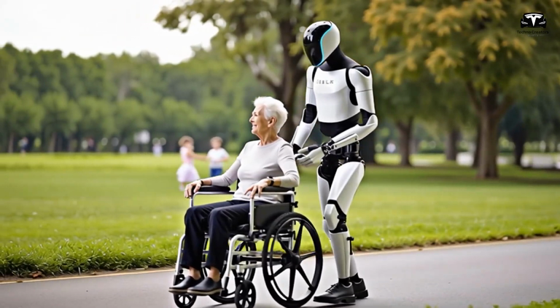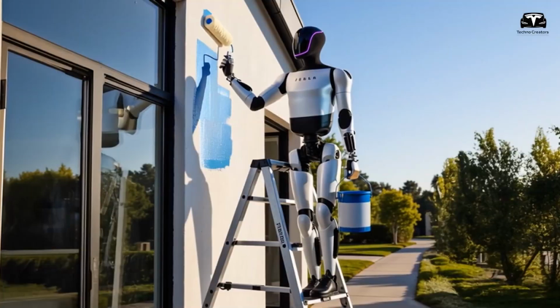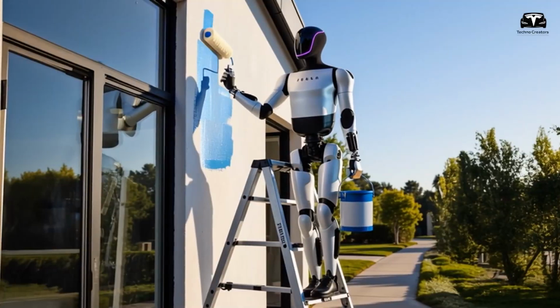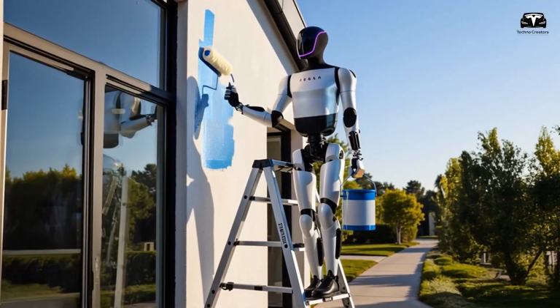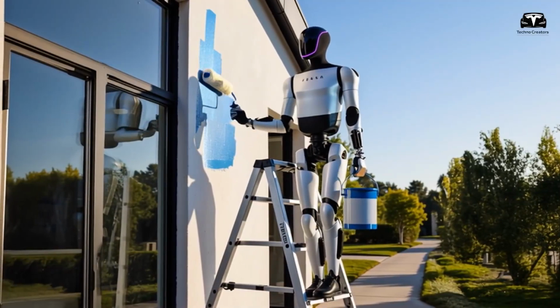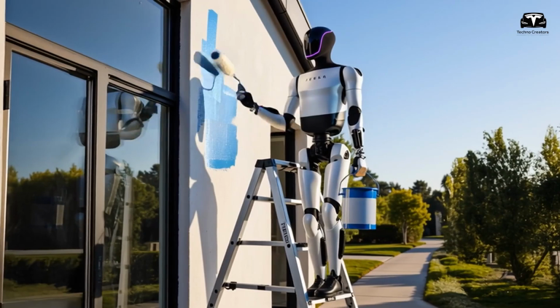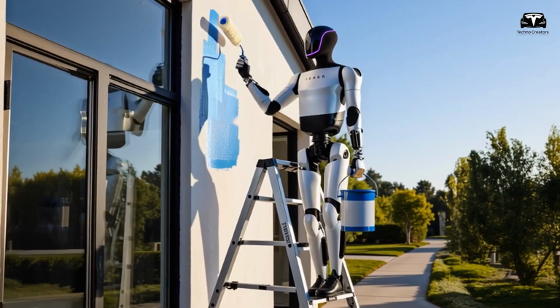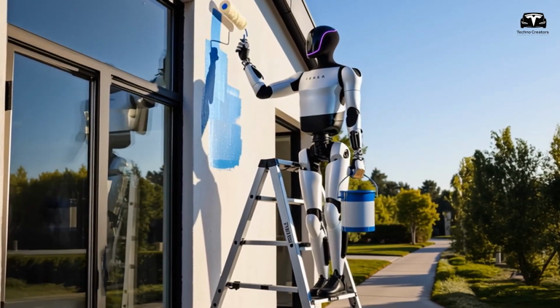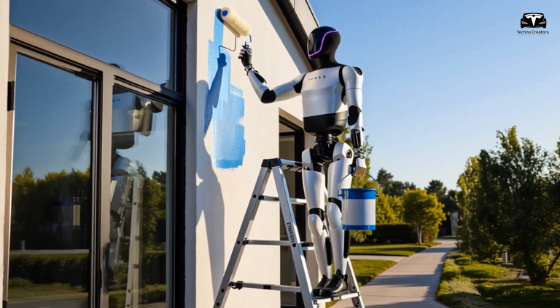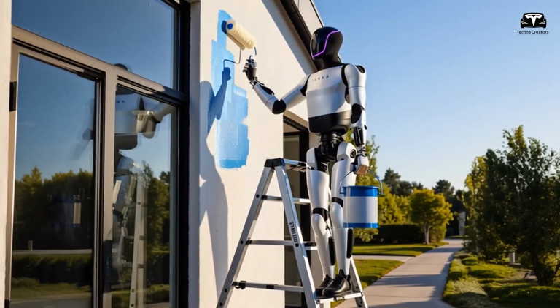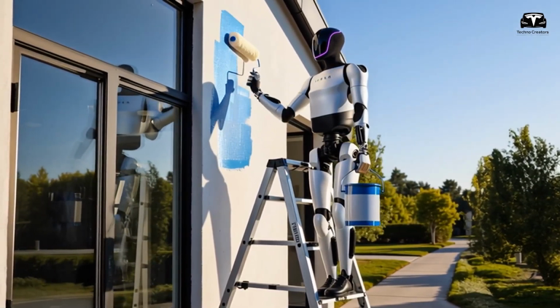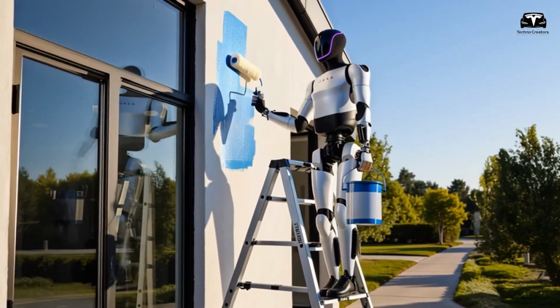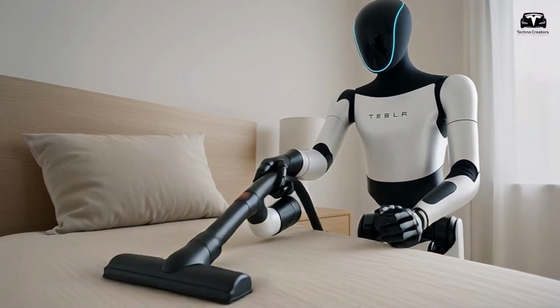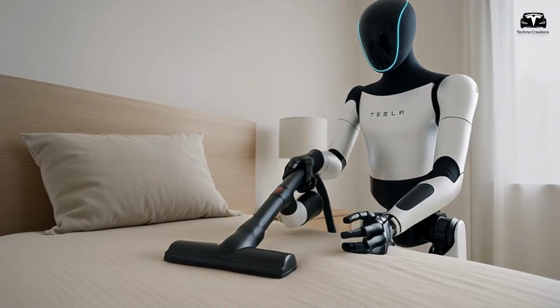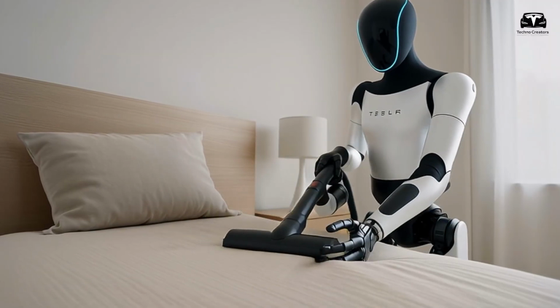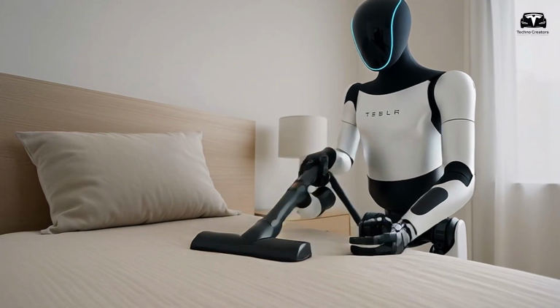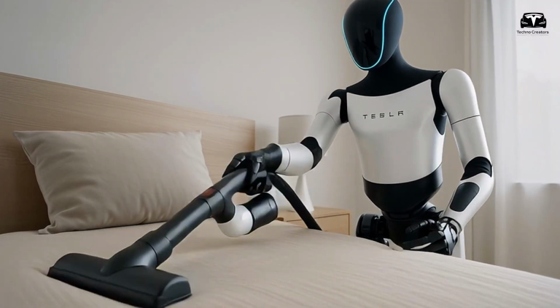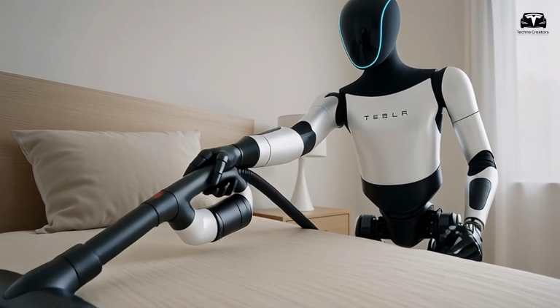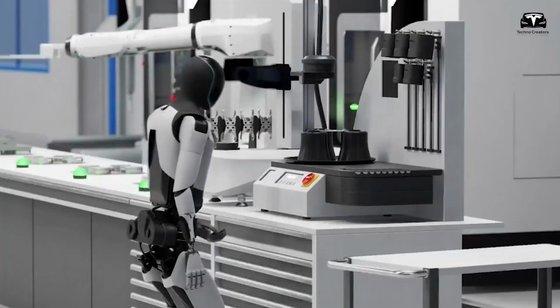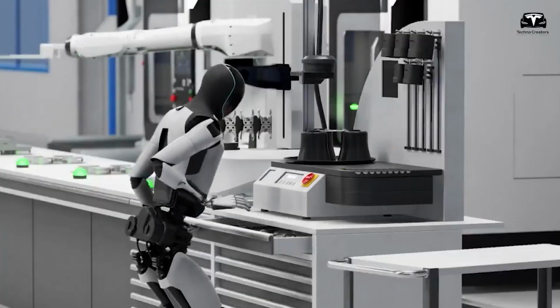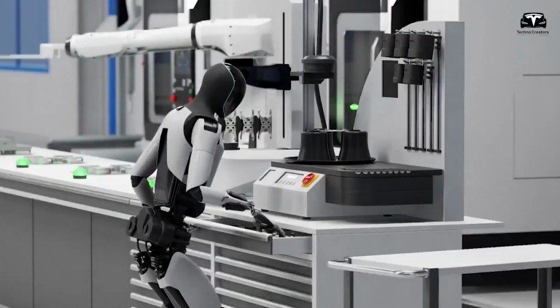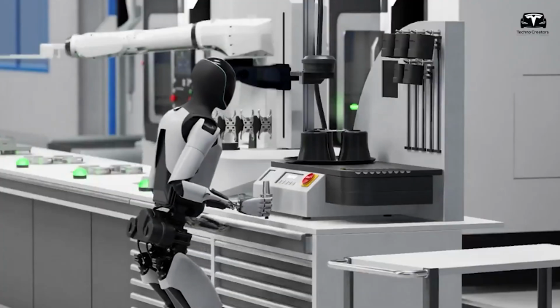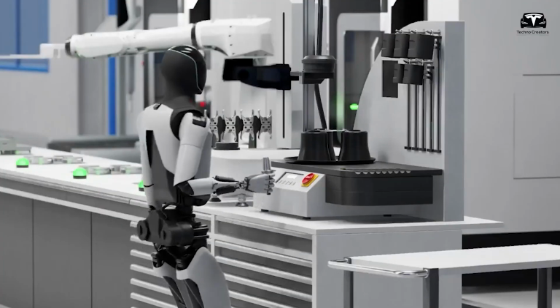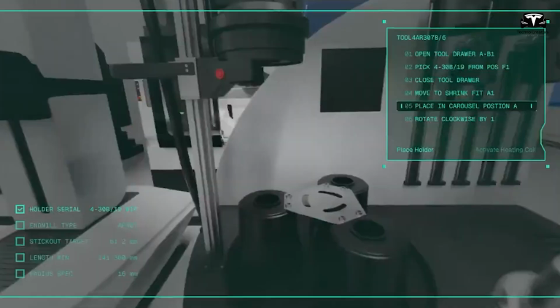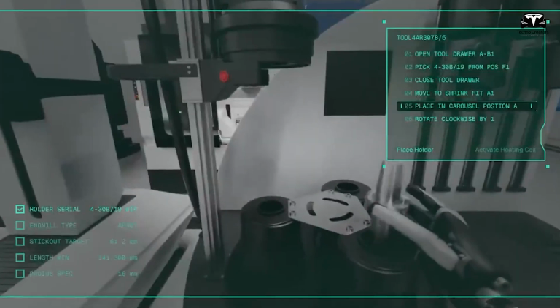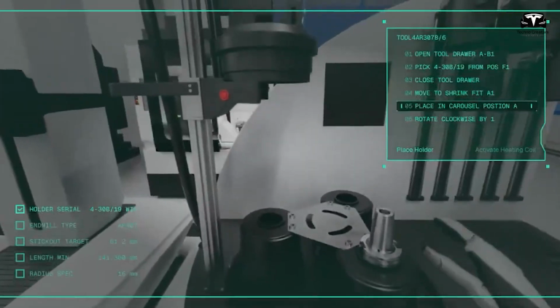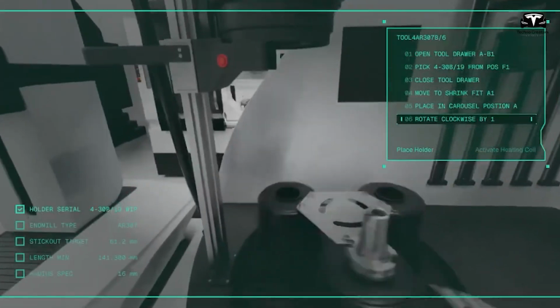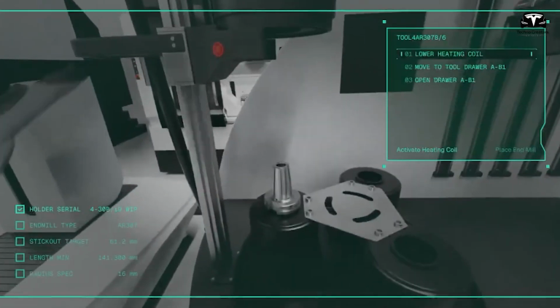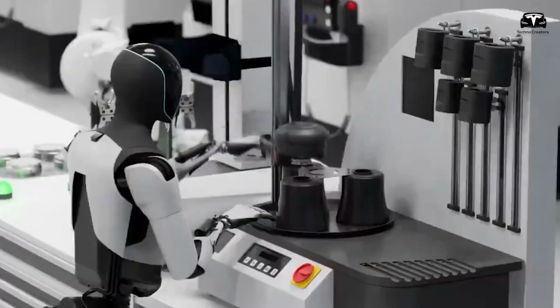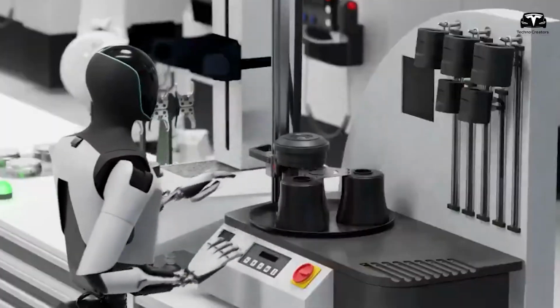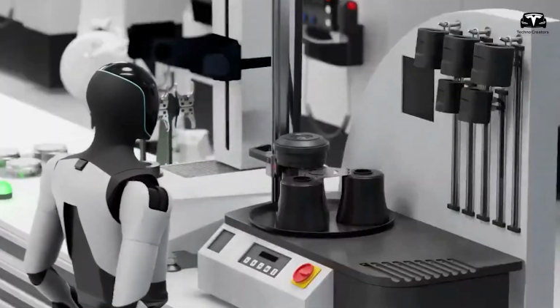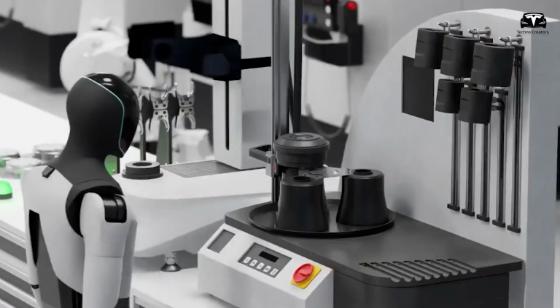It also handles DIY tasks such as changing light bulbs, fixing sockets, and alerting users to unusual incidents.